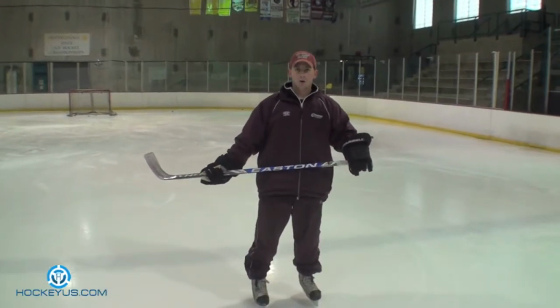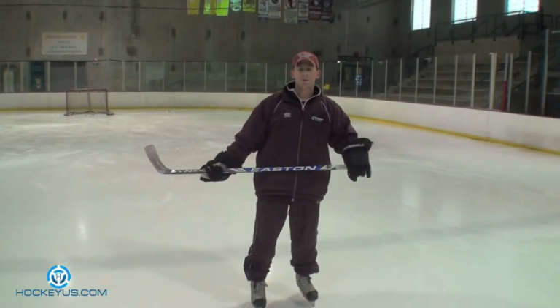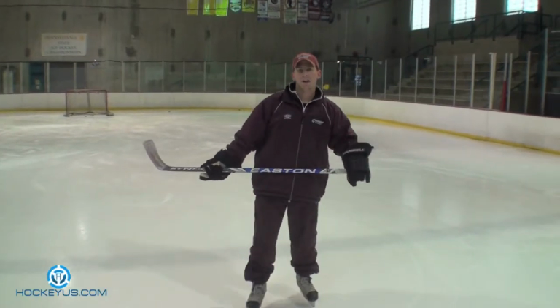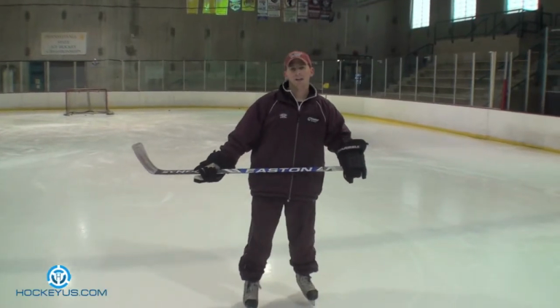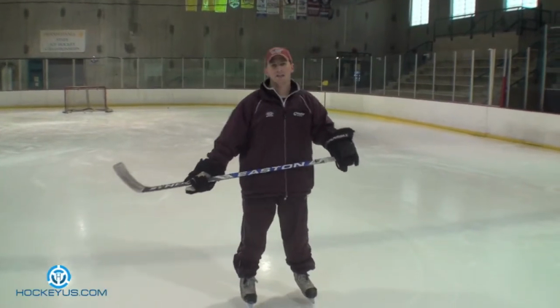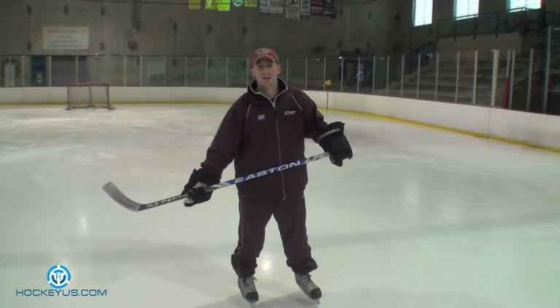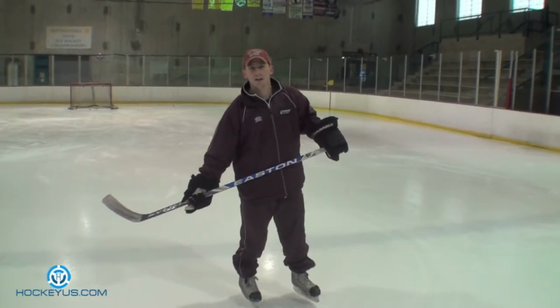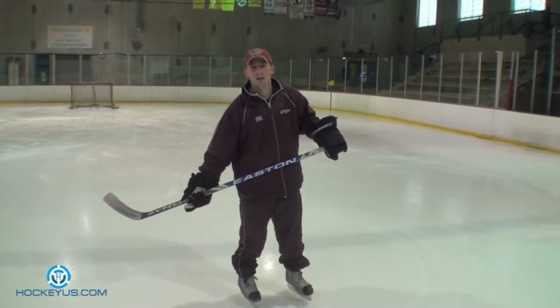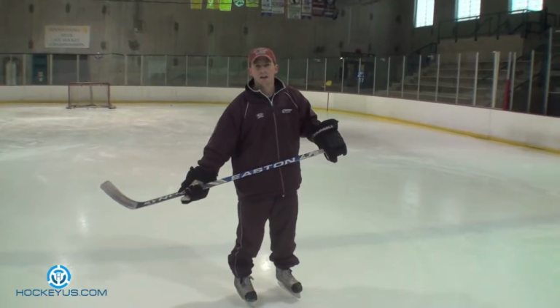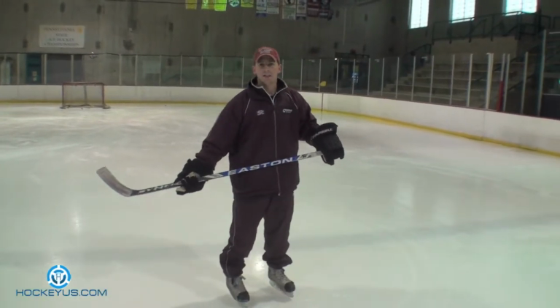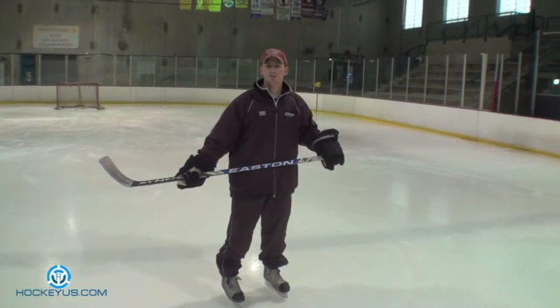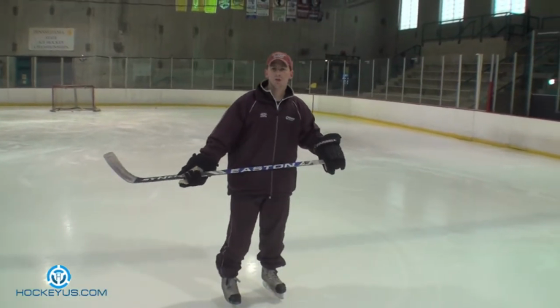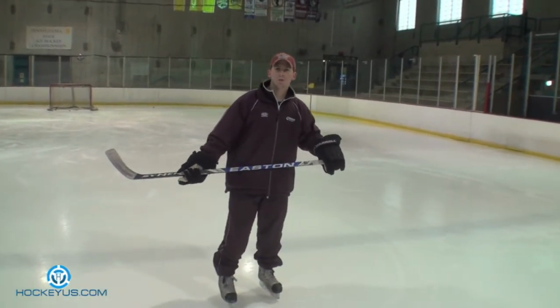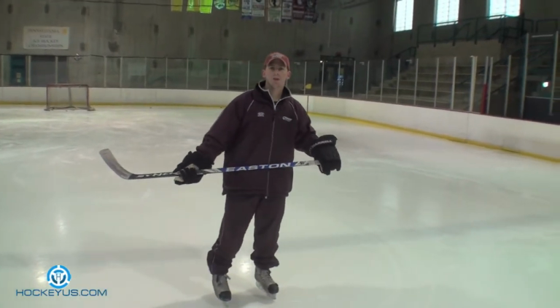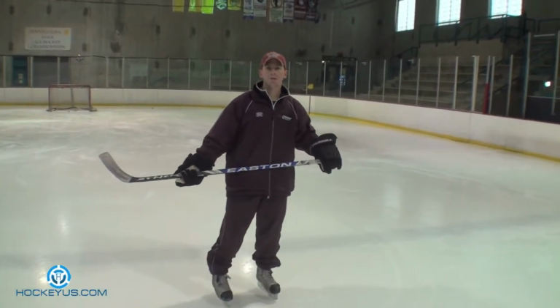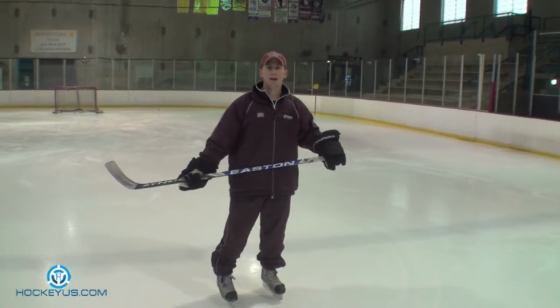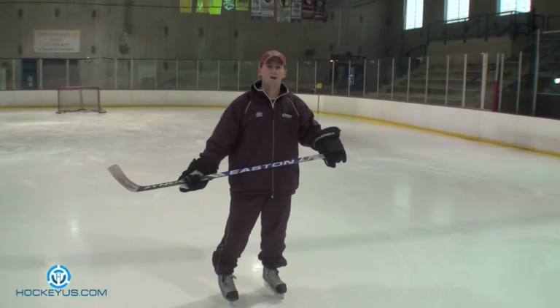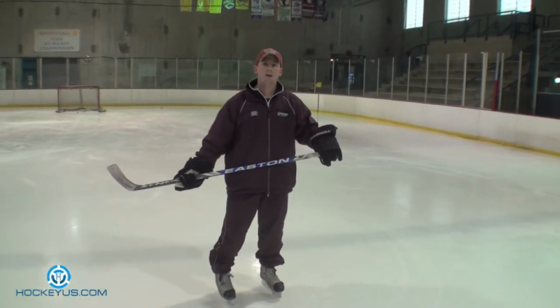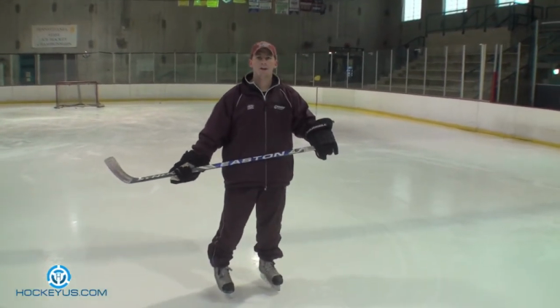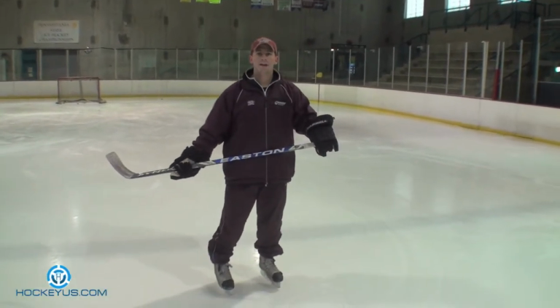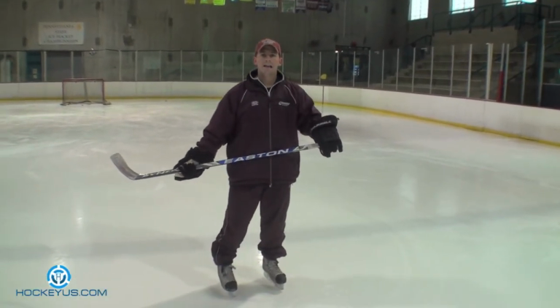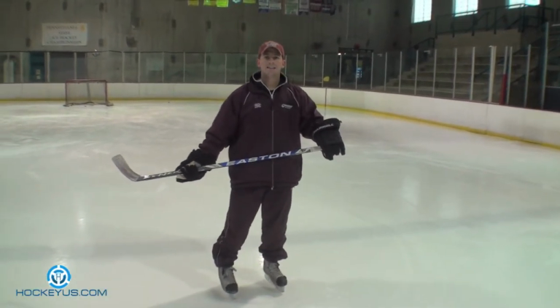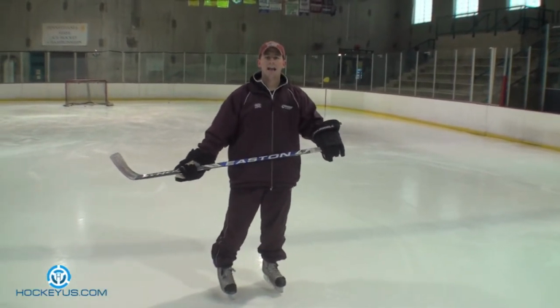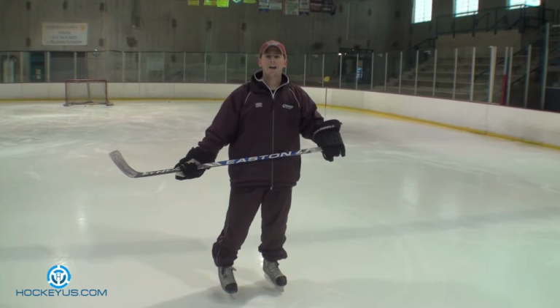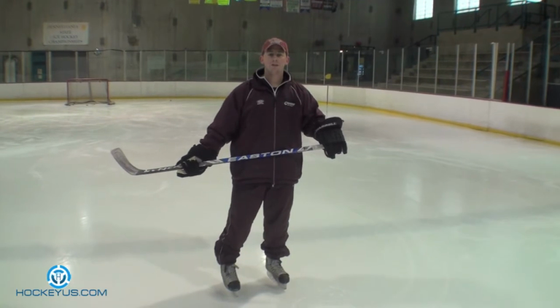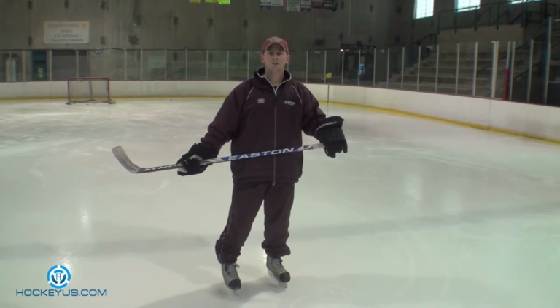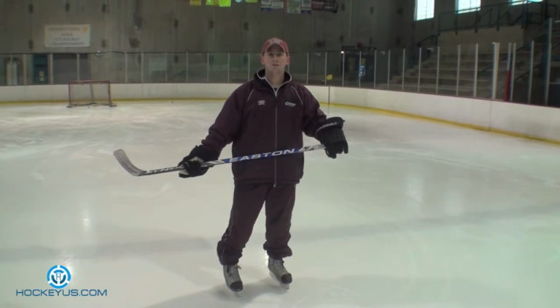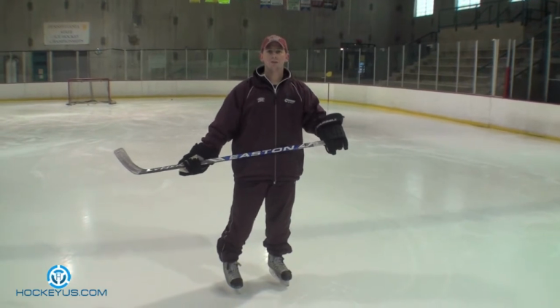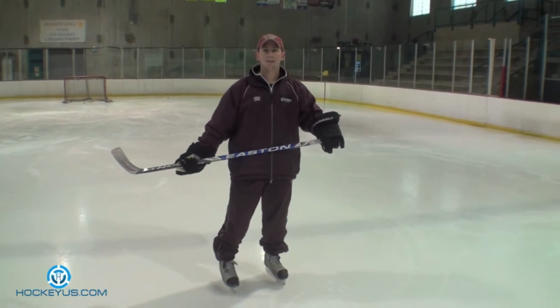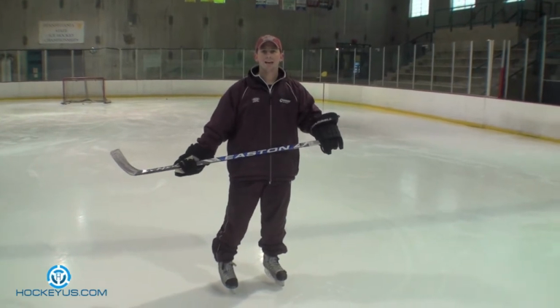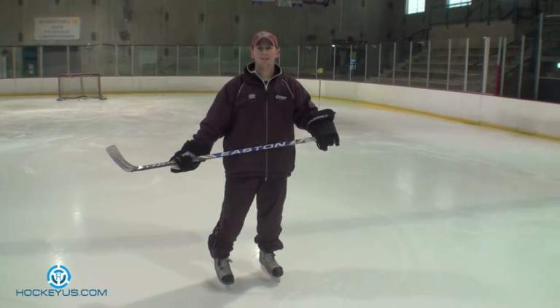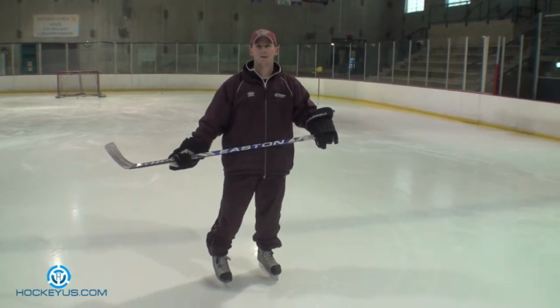Welcome to Hockey US. This drill that we're going to do now is an add-on to the drill that we did last time.